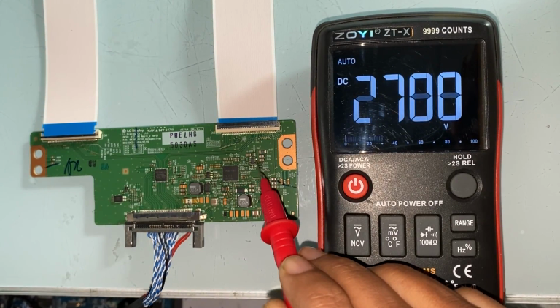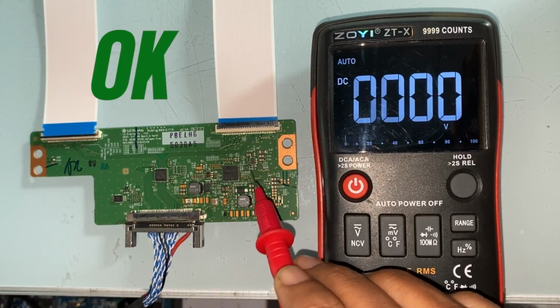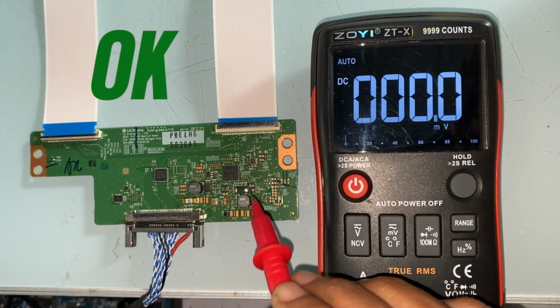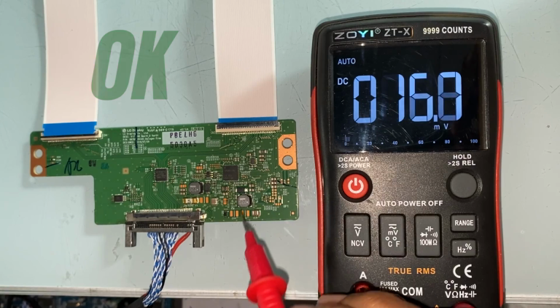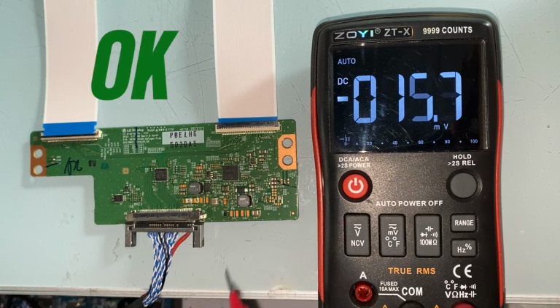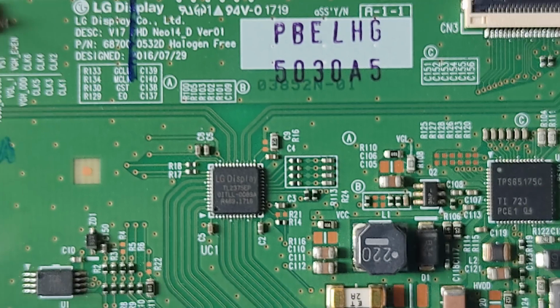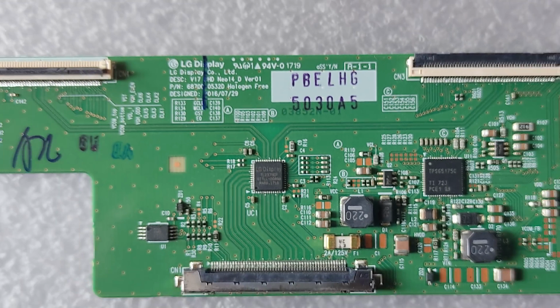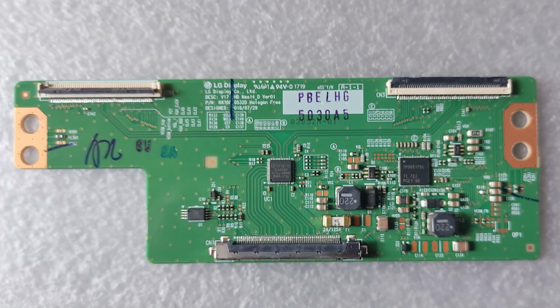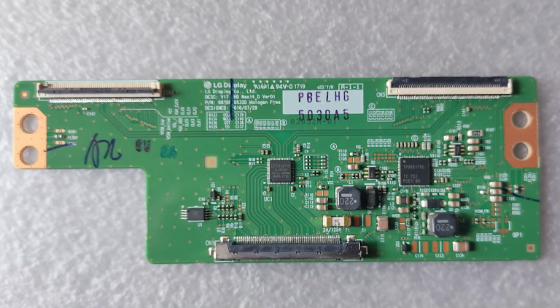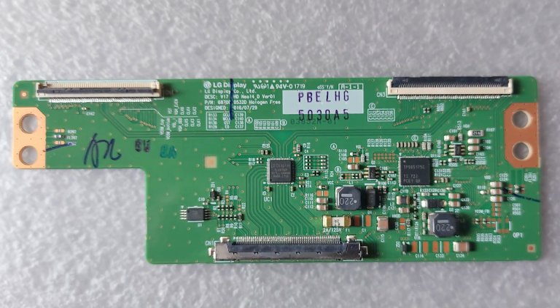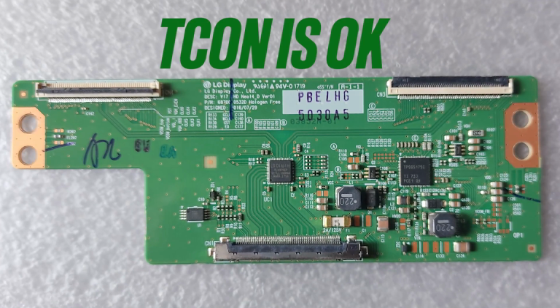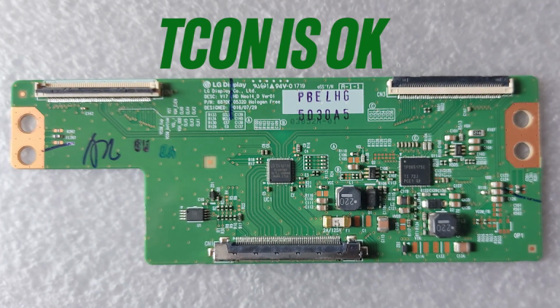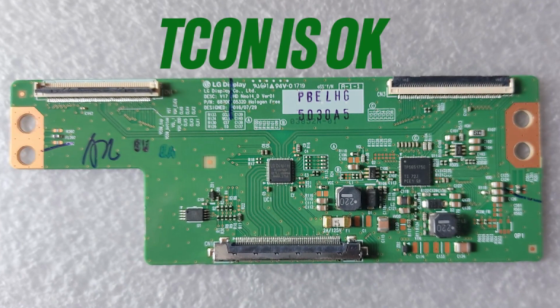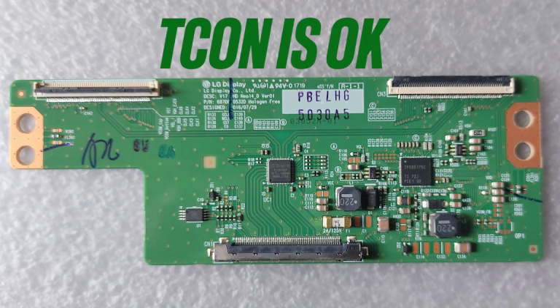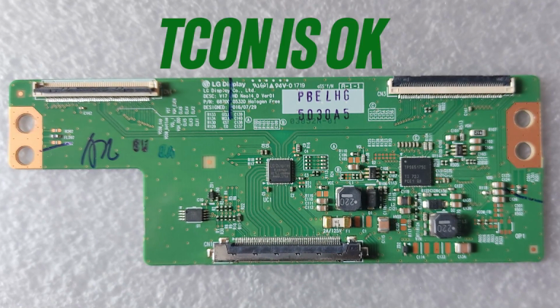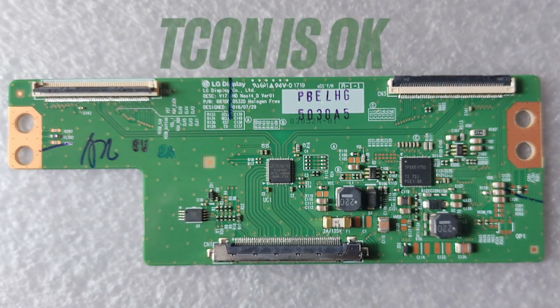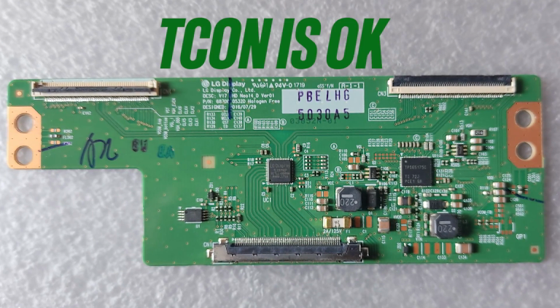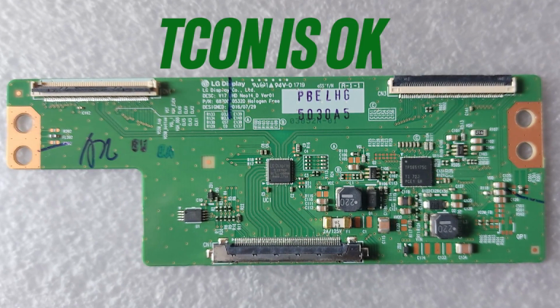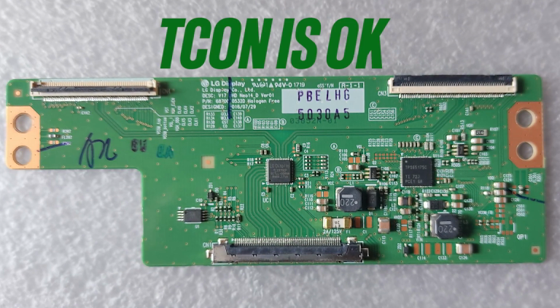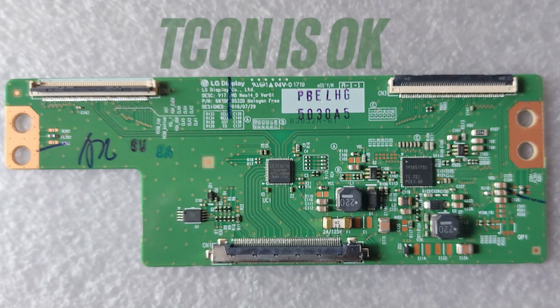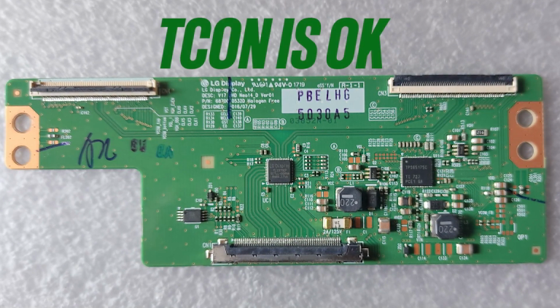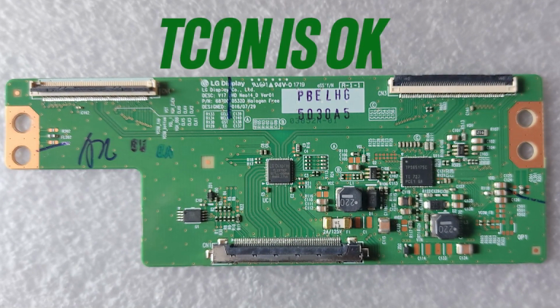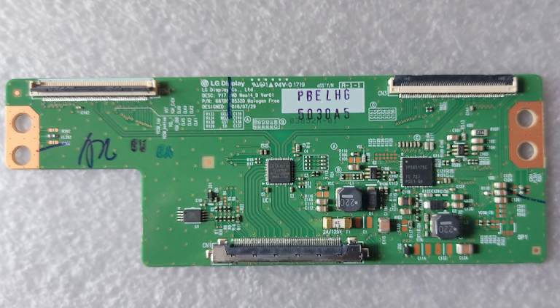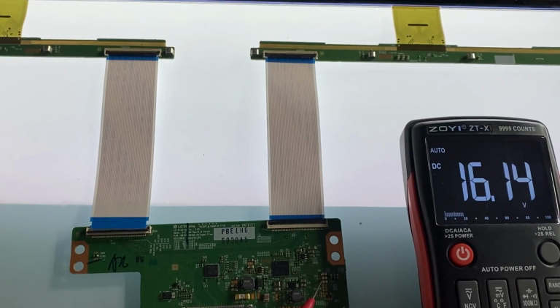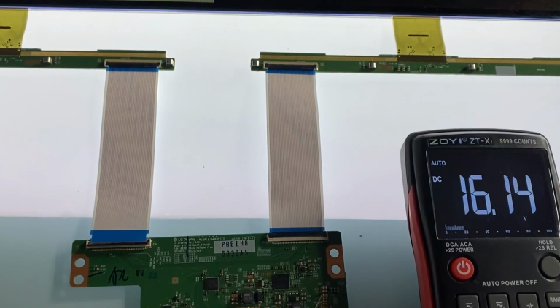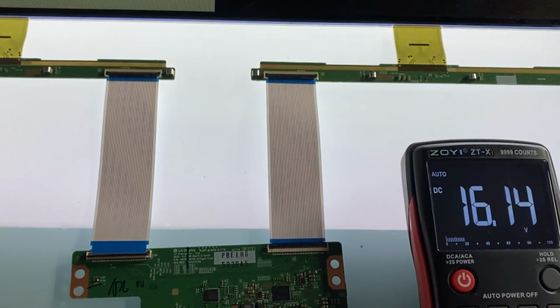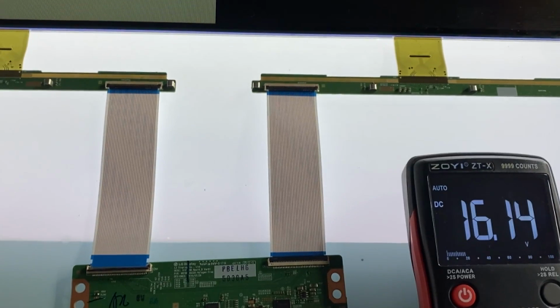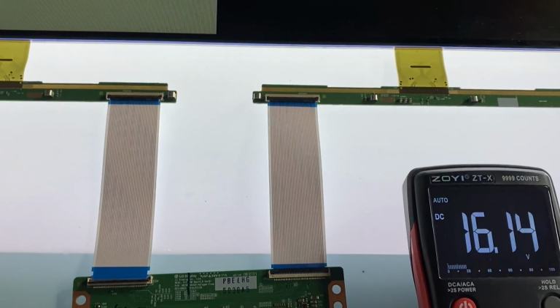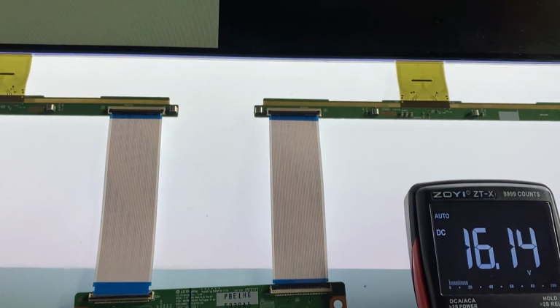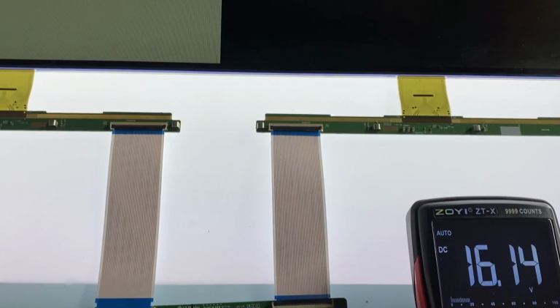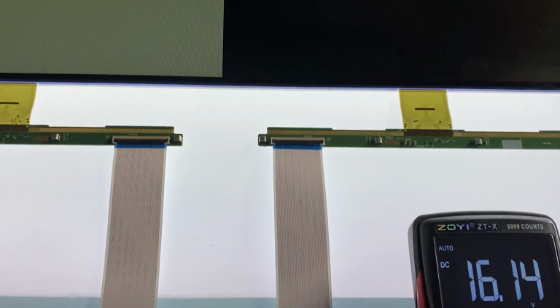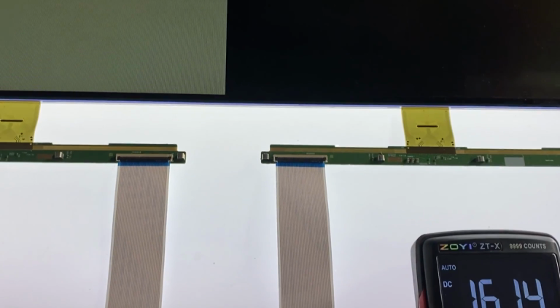Therefore, the TCON is functioning properly. Changing the TCON doesn't seem to solve this issue.